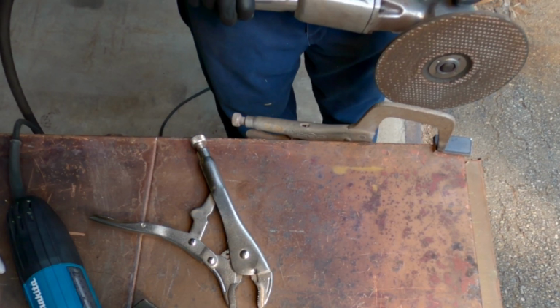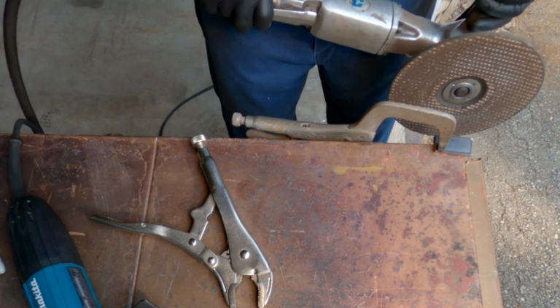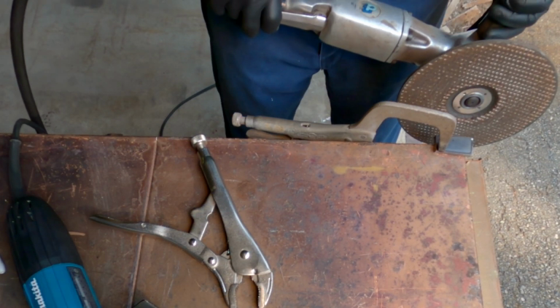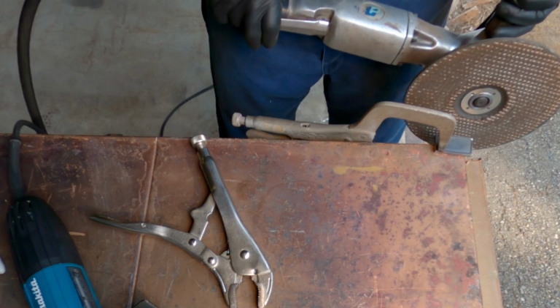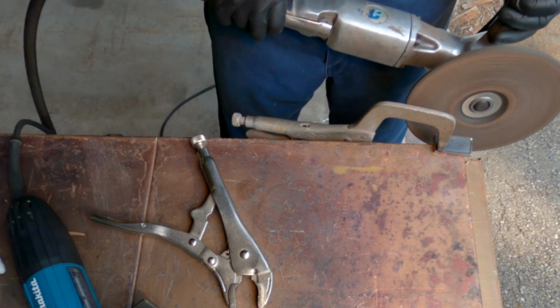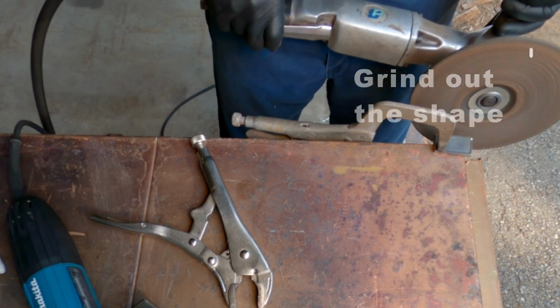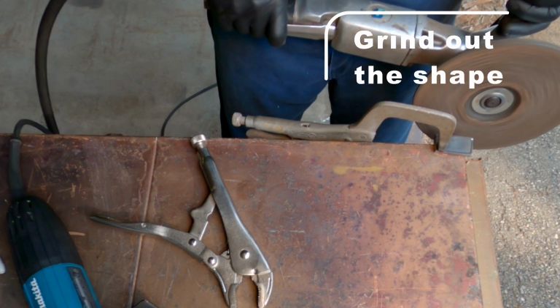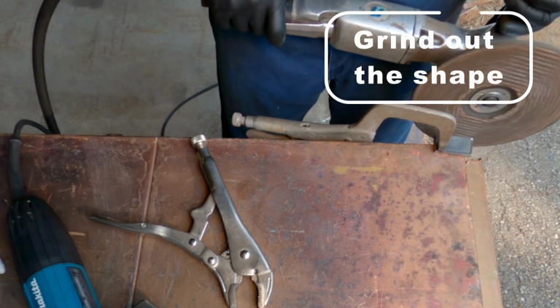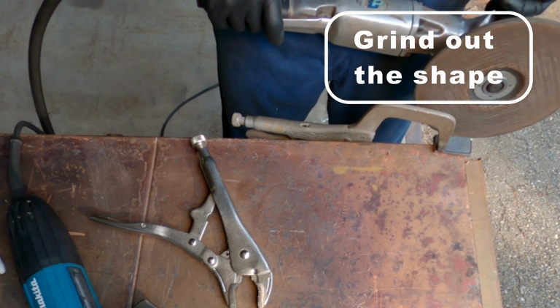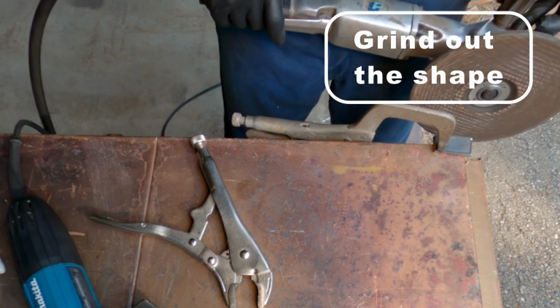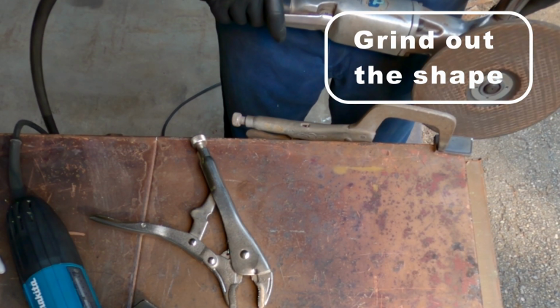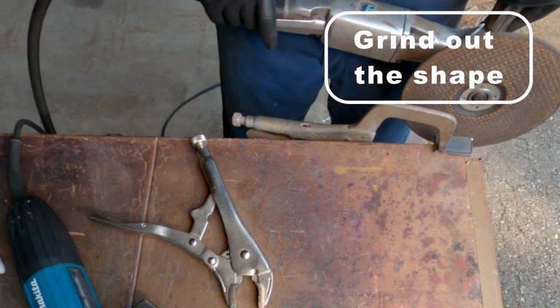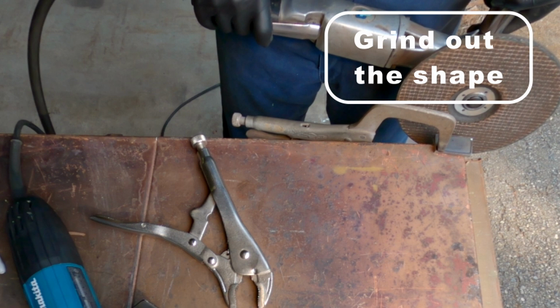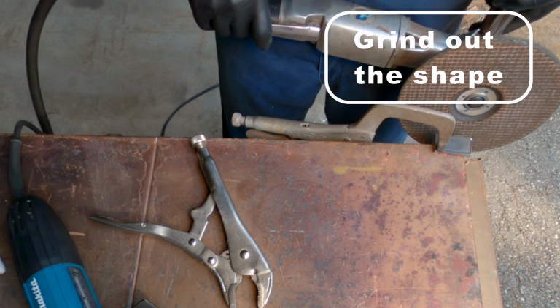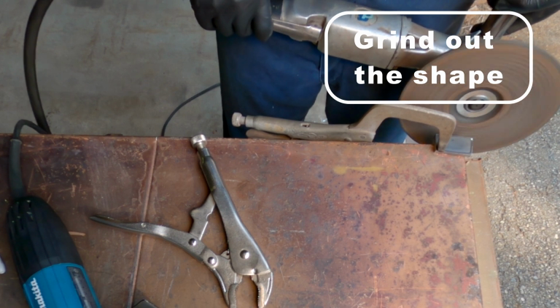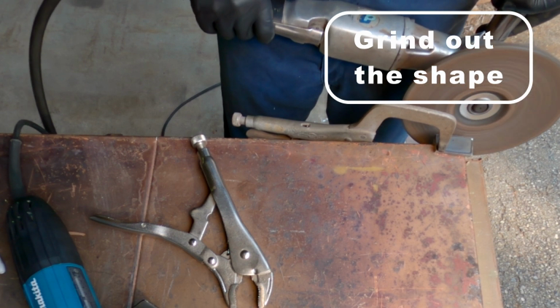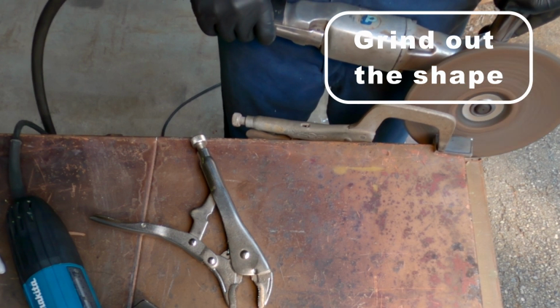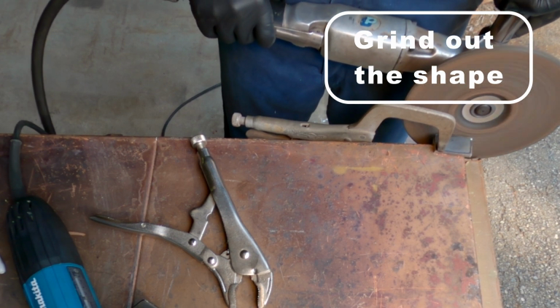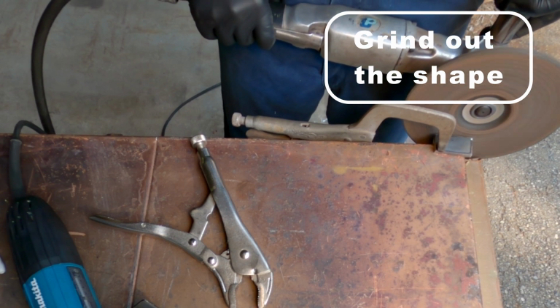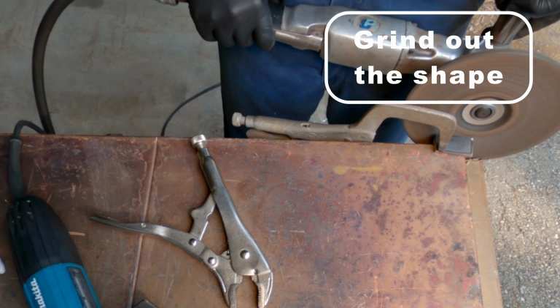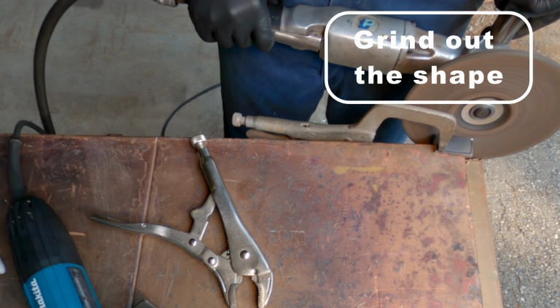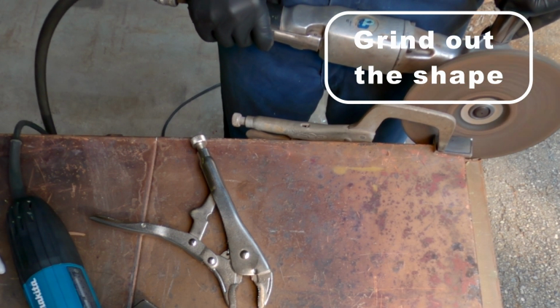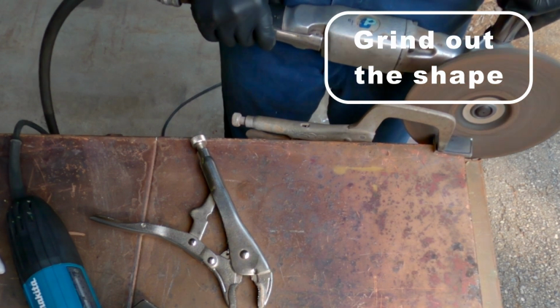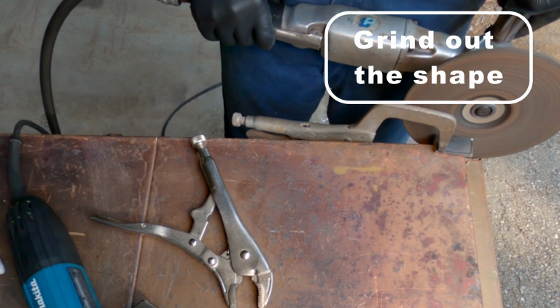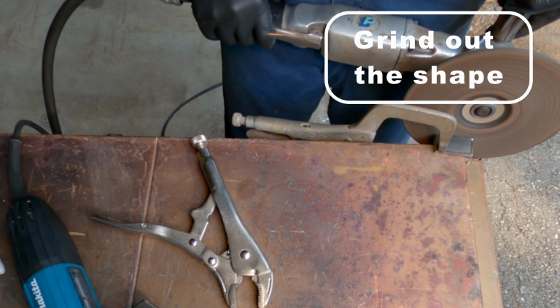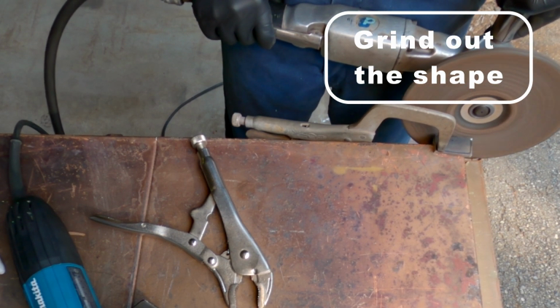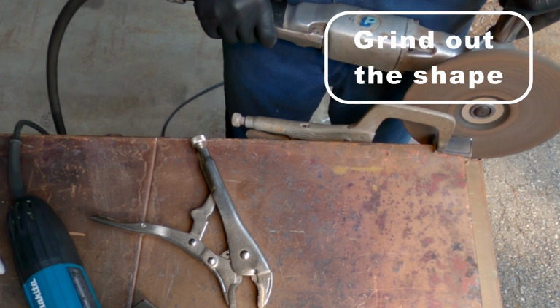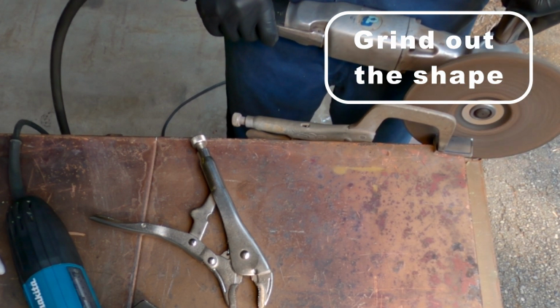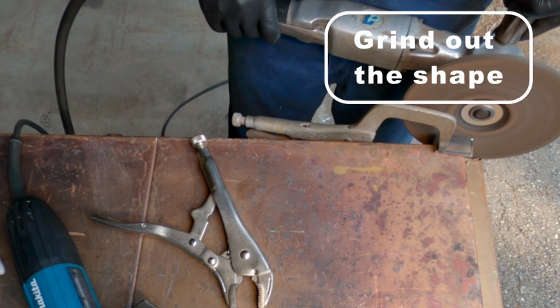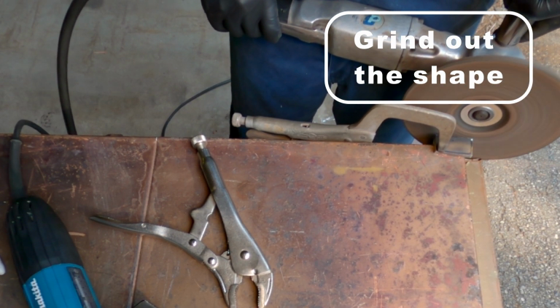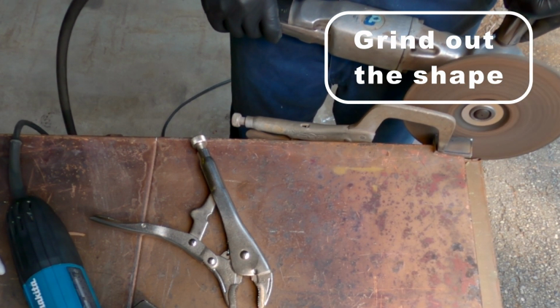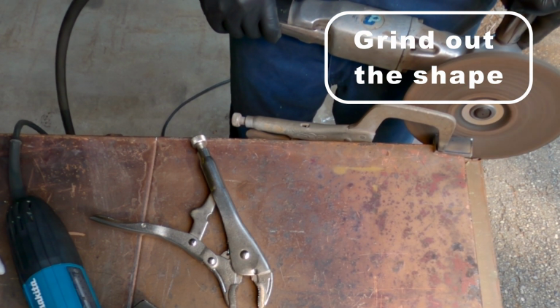Once you've completed your rough cuts, now we're going to take a grinder and grind up even more precise shapes.